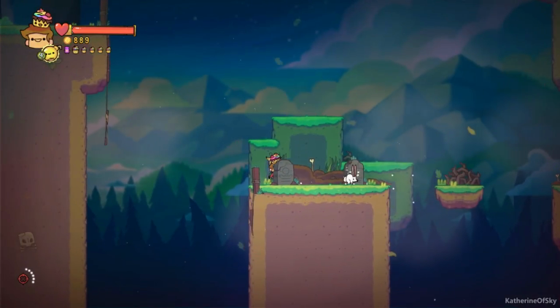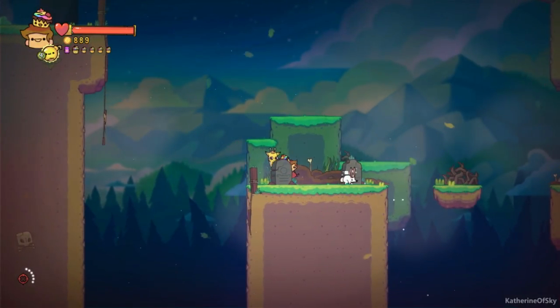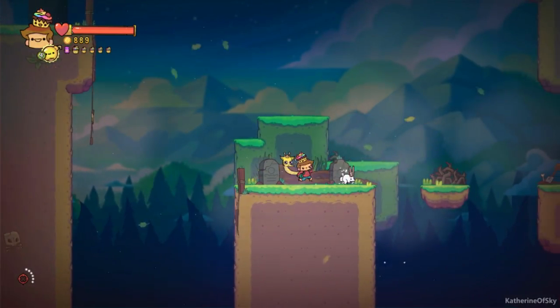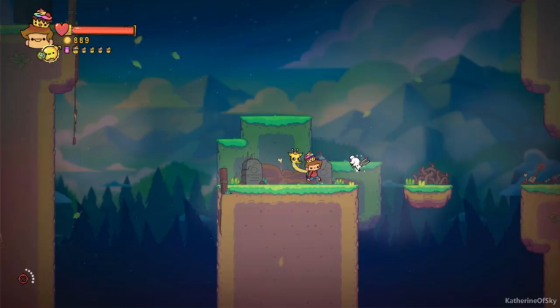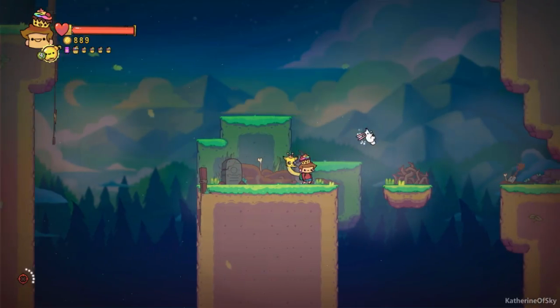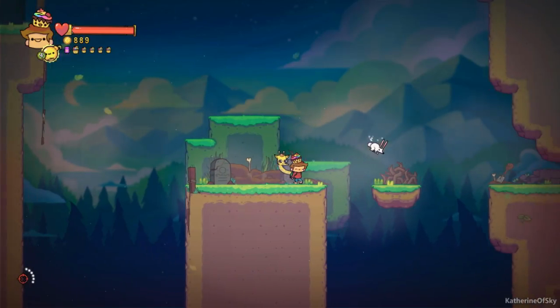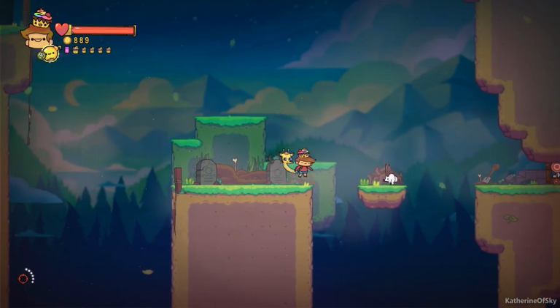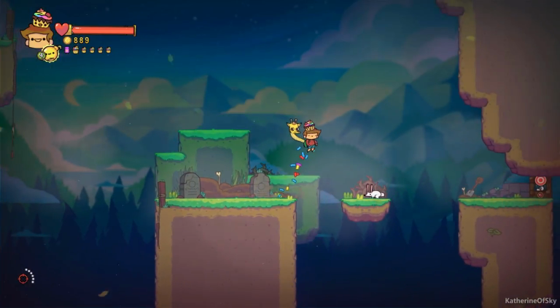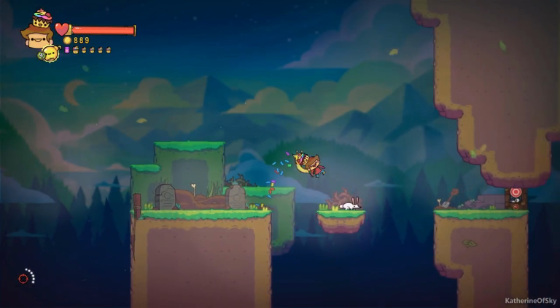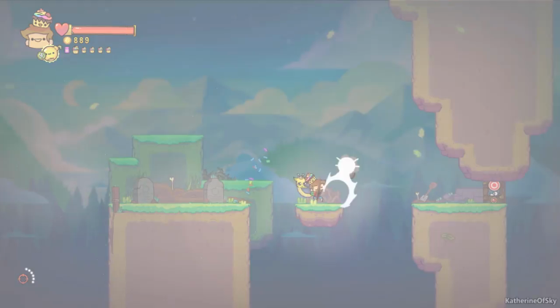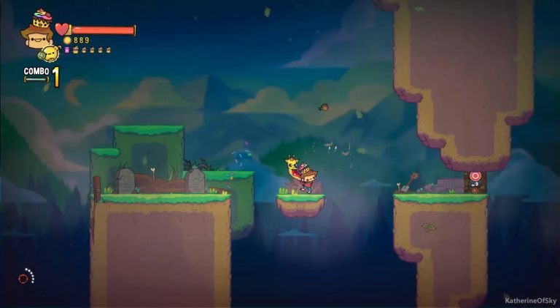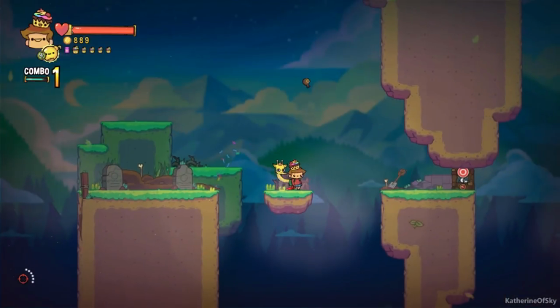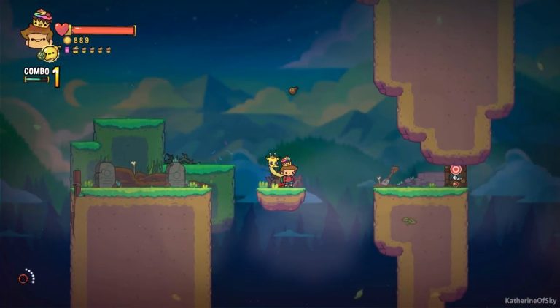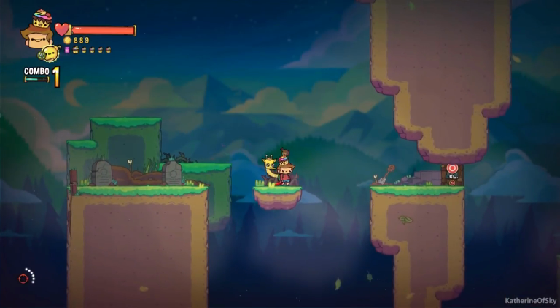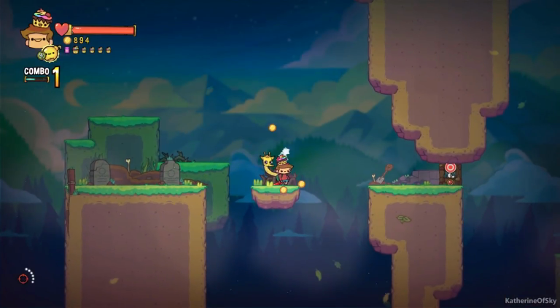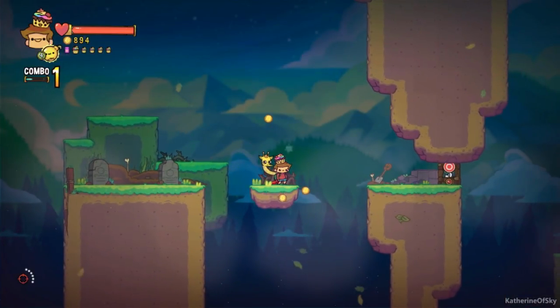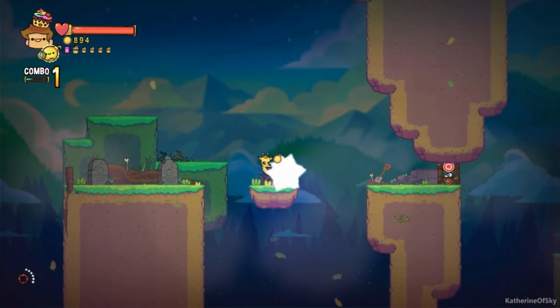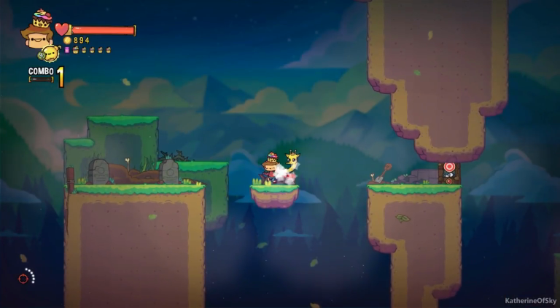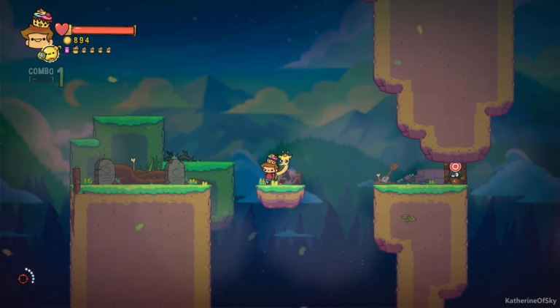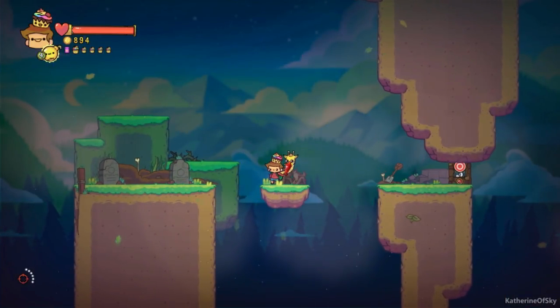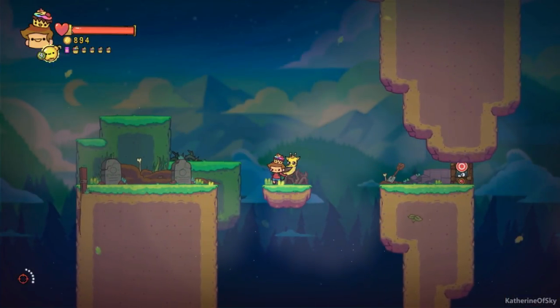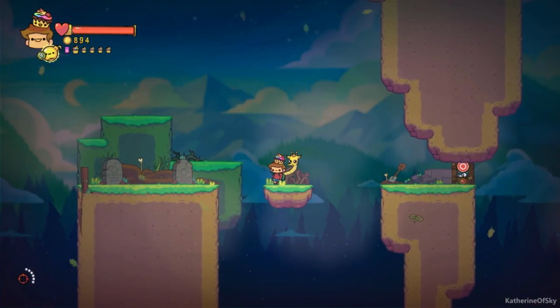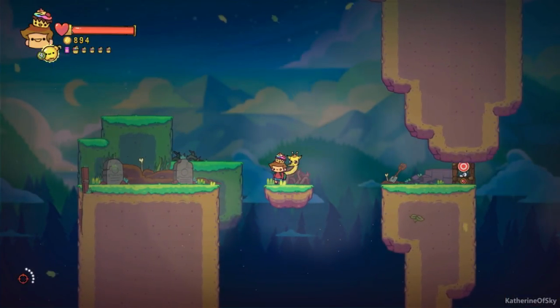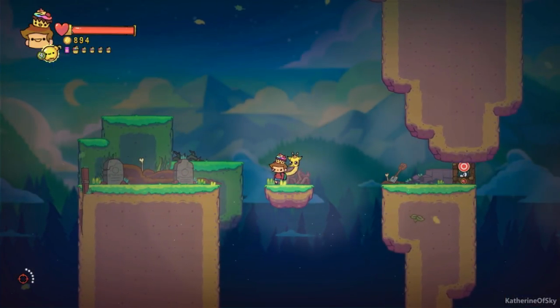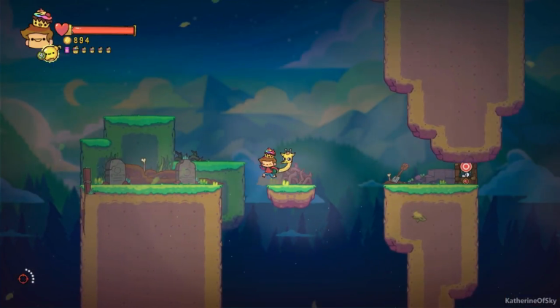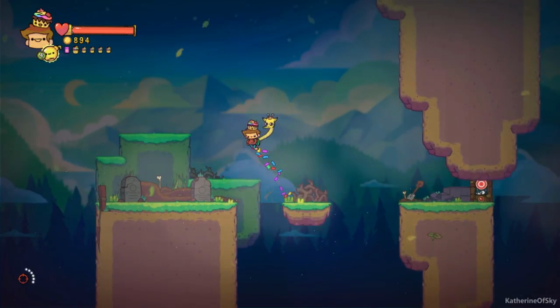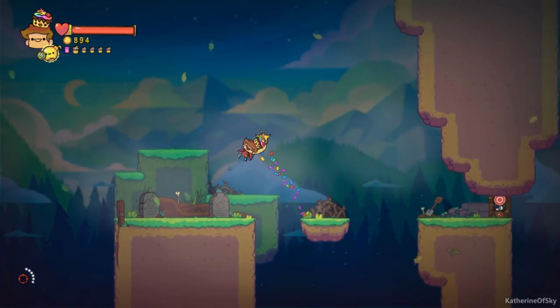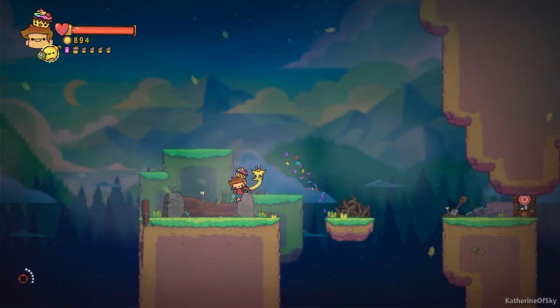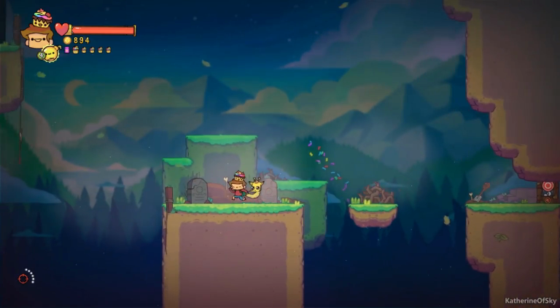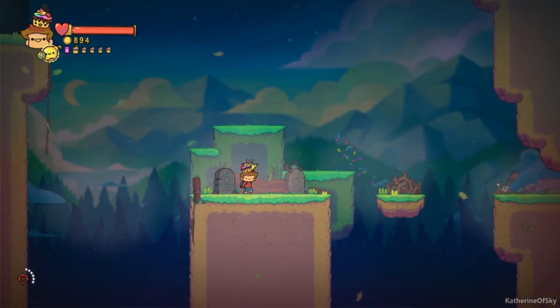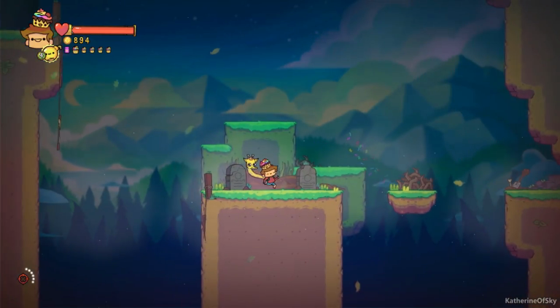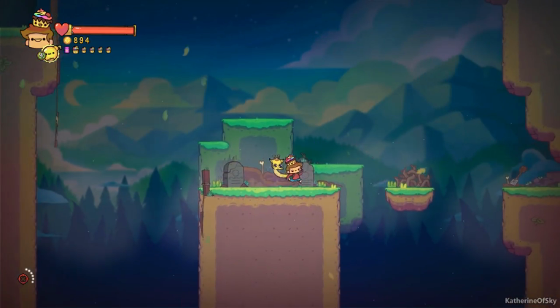There we go. There is our bunny. We have to kill this bunny, and there it is. Bunny Business achievement unlocked in Steam. So that's all you need to do.